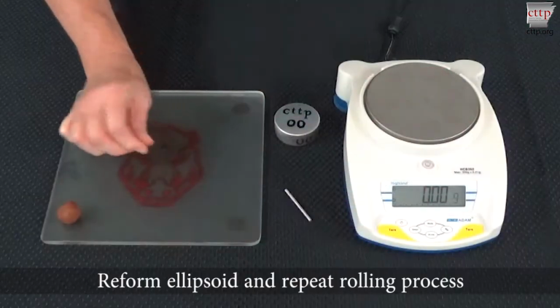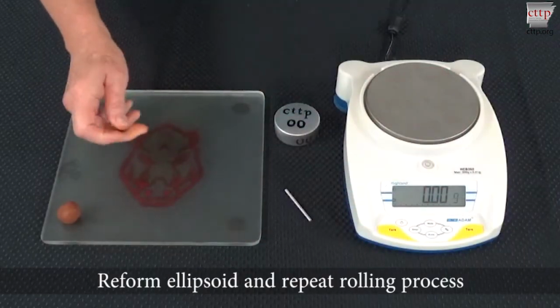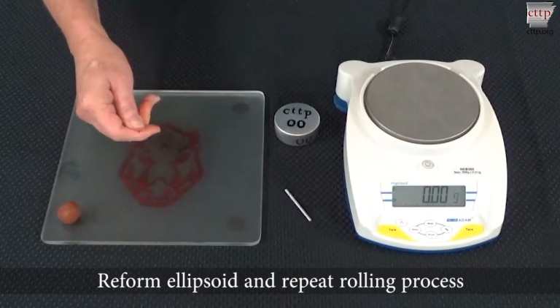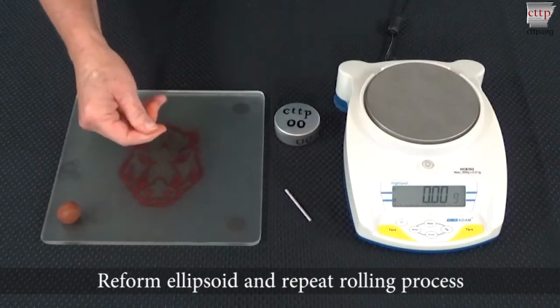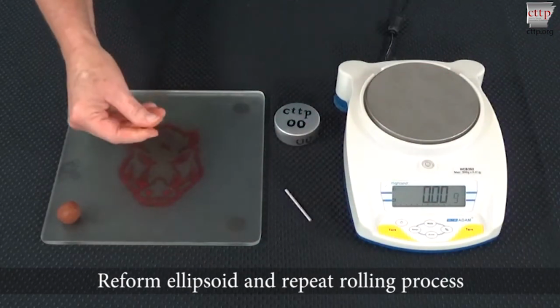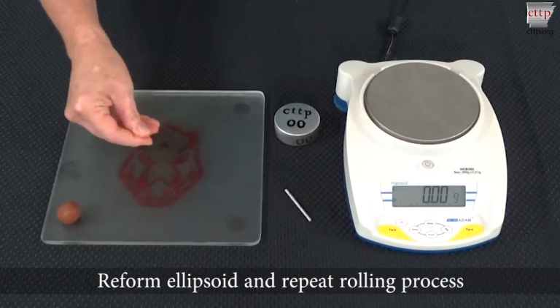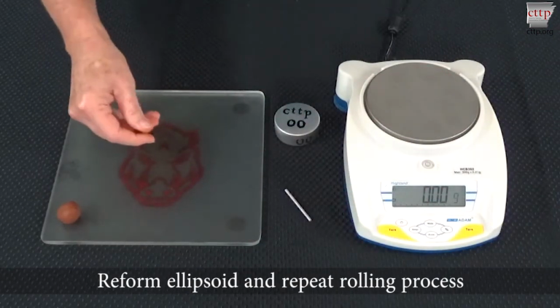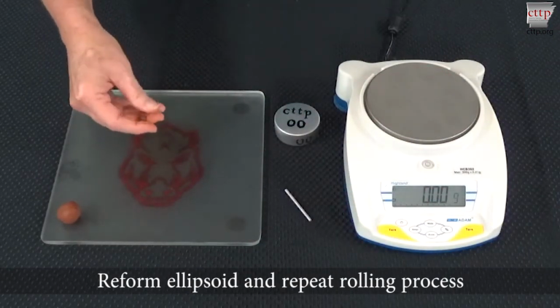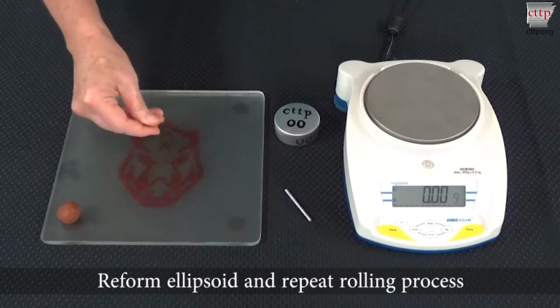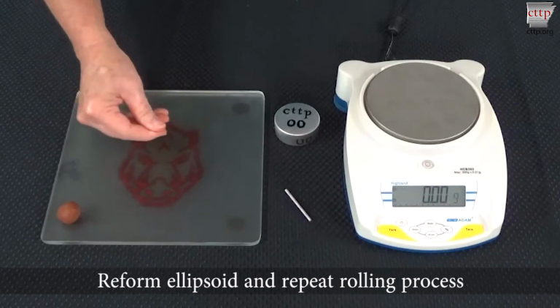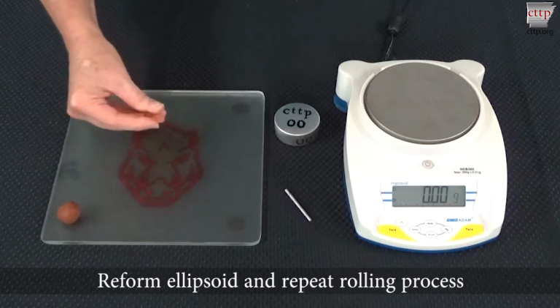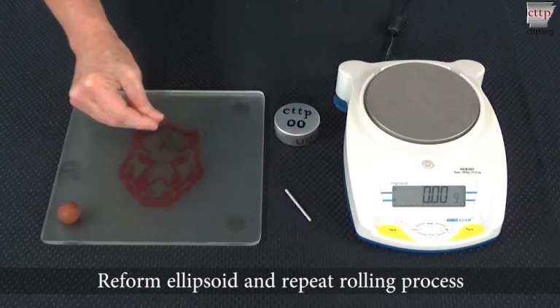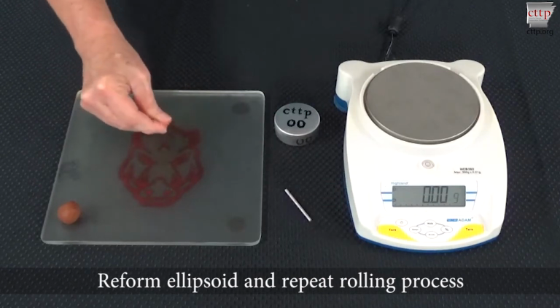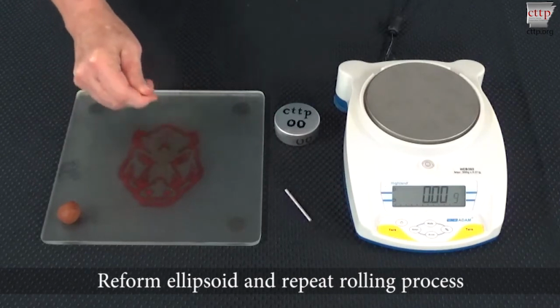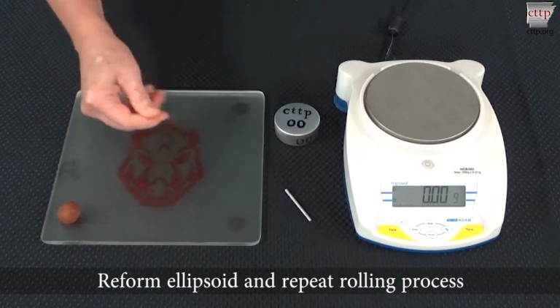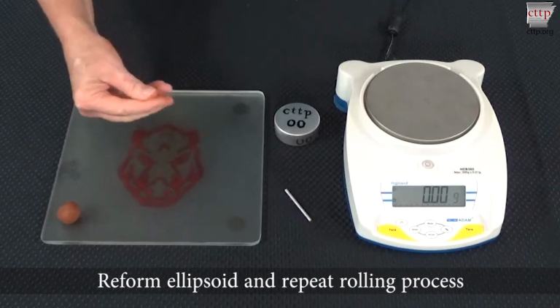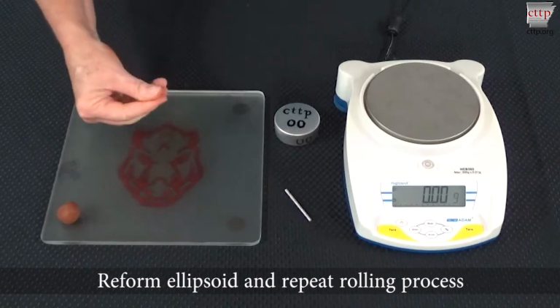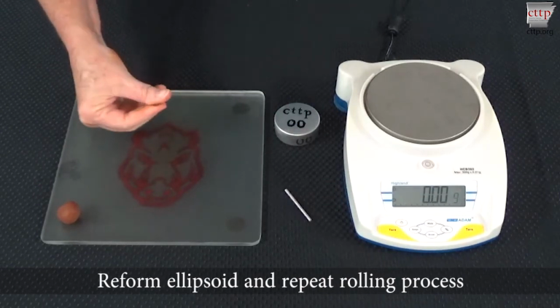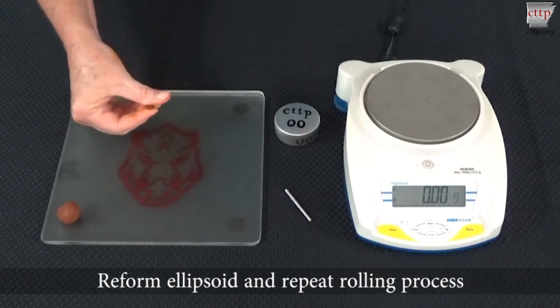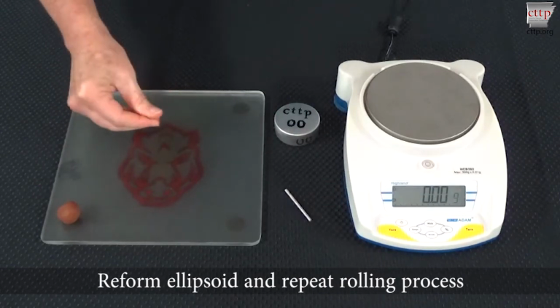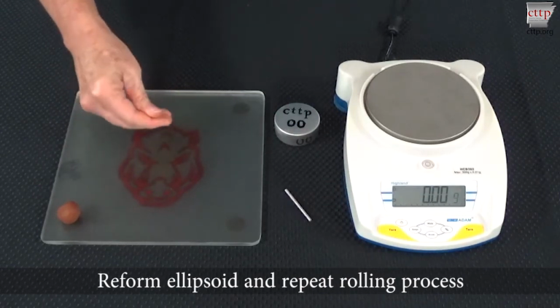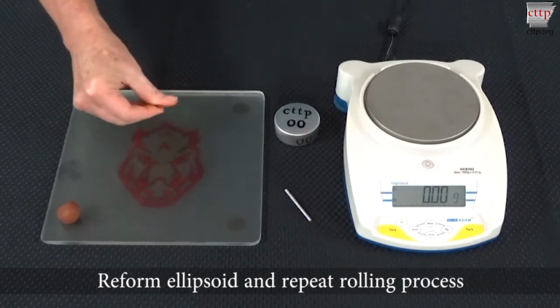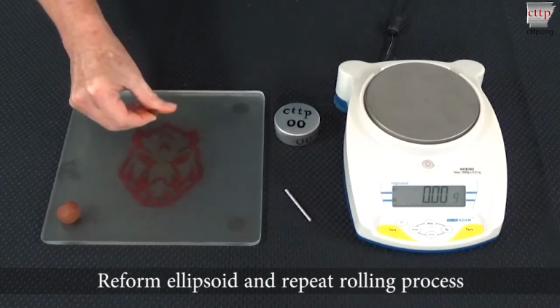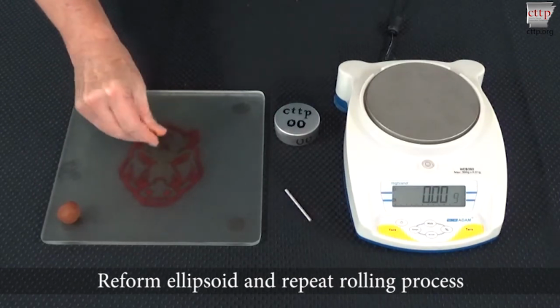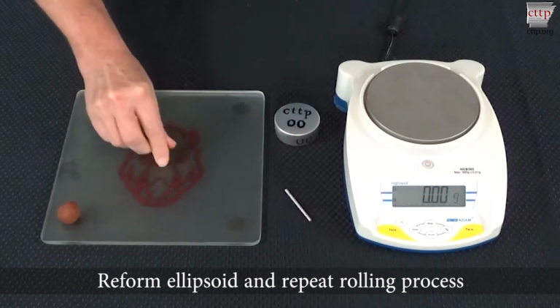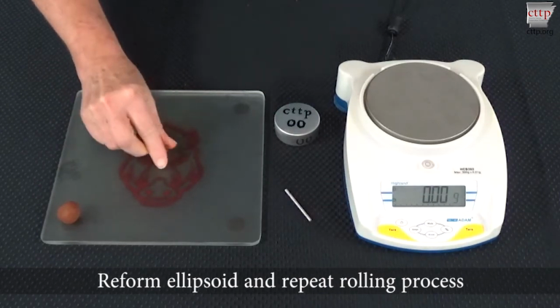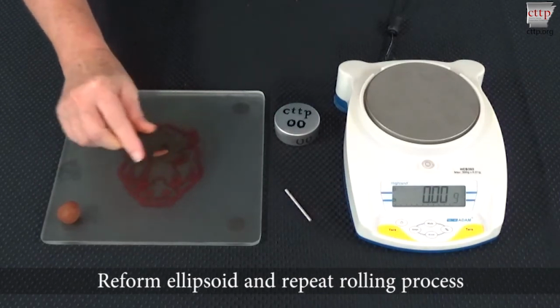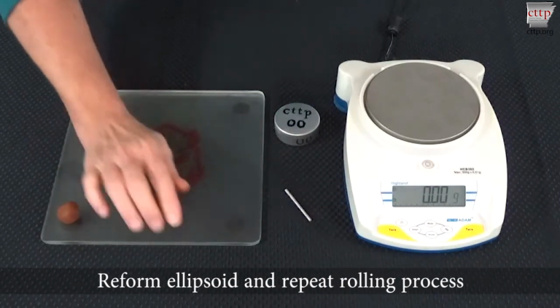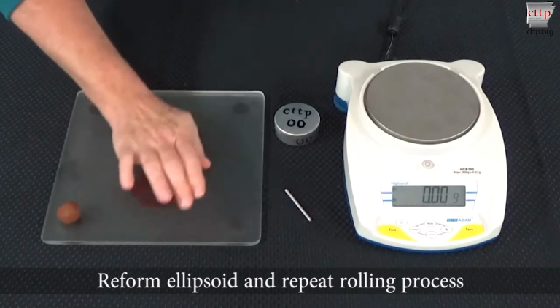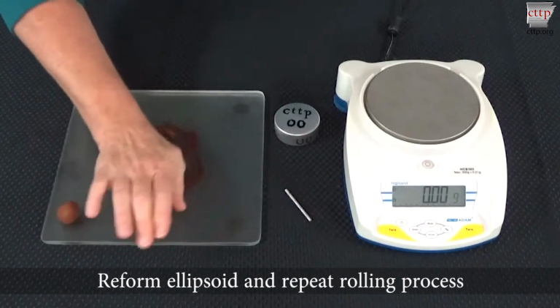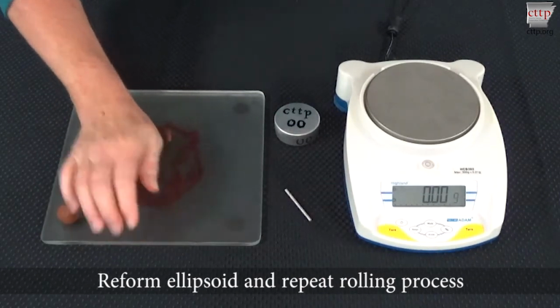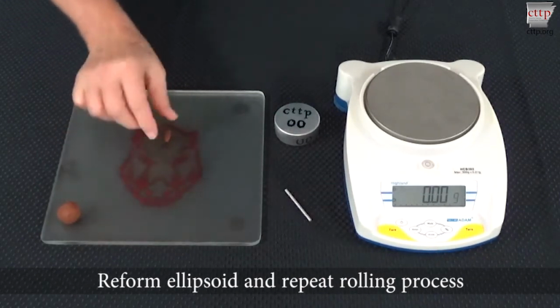Once the soil reaches three millimeters, reform the ellipsoid and repeat the rolling process.